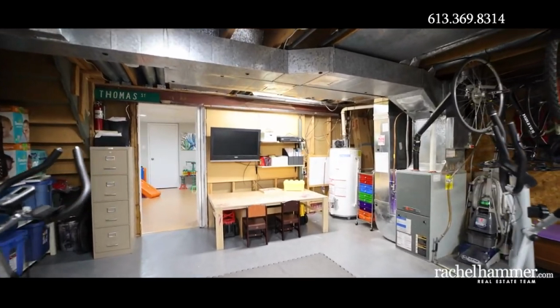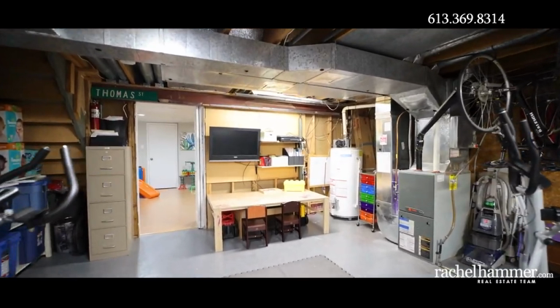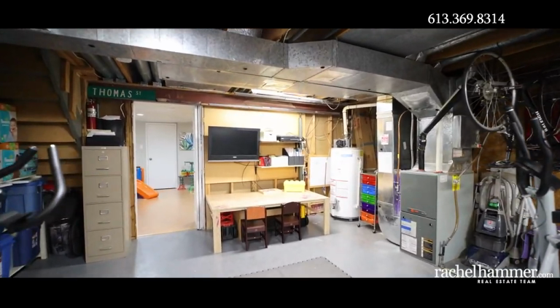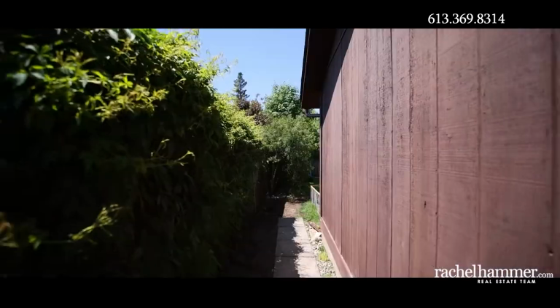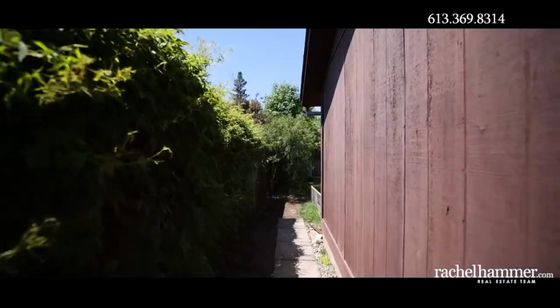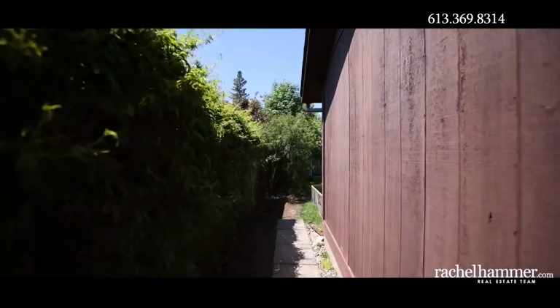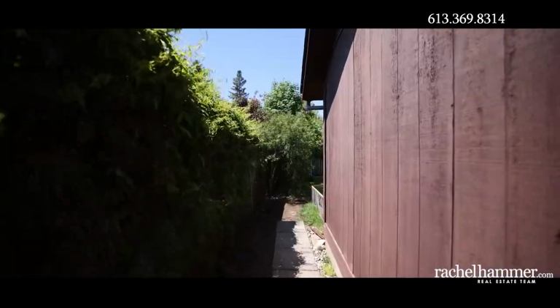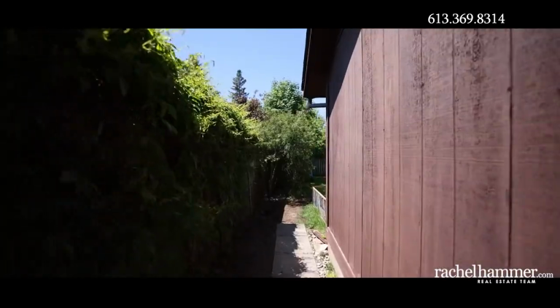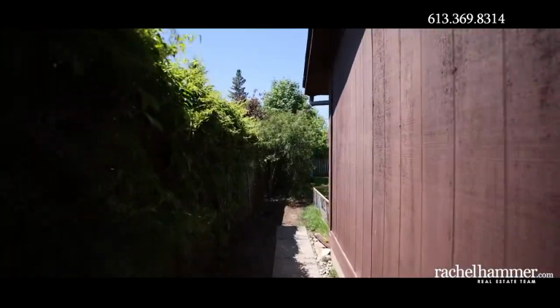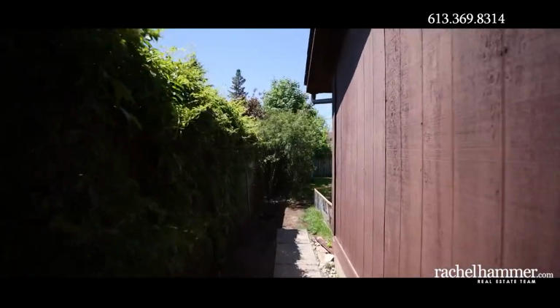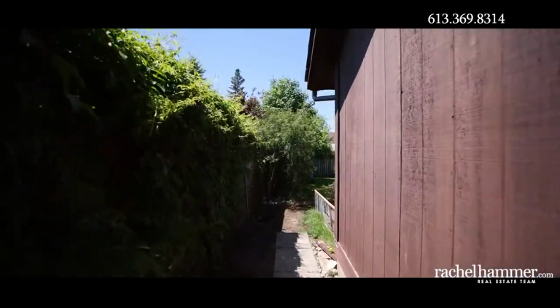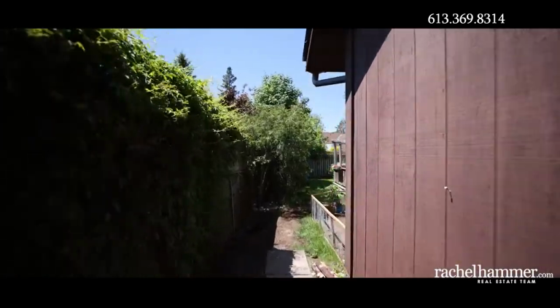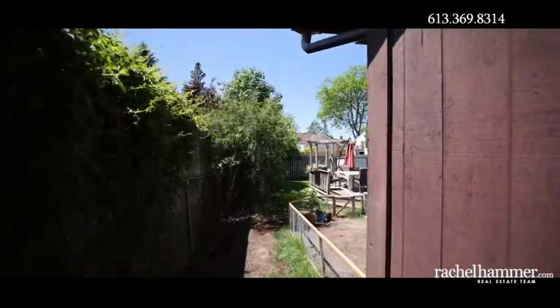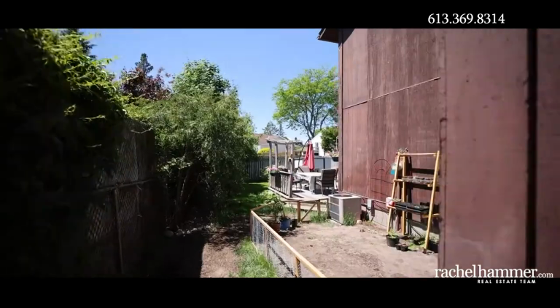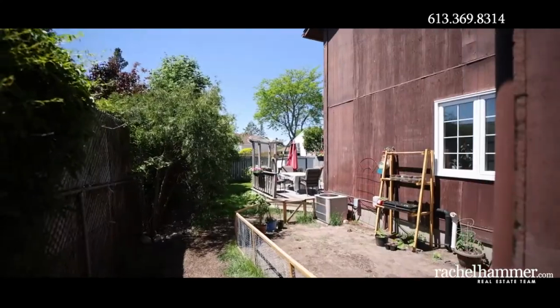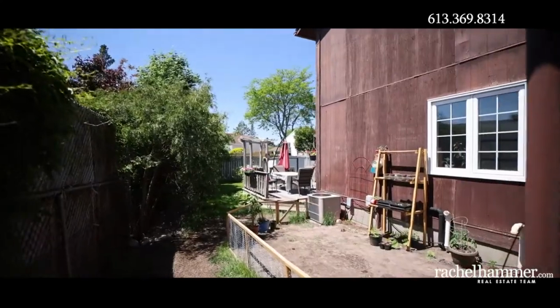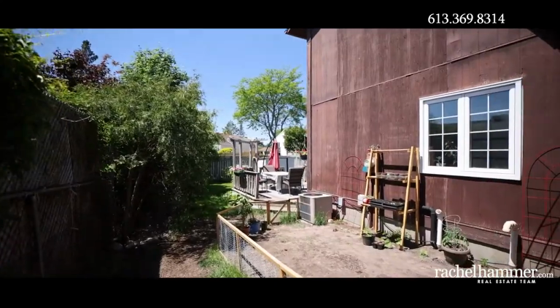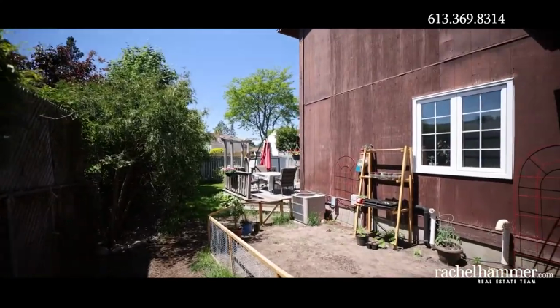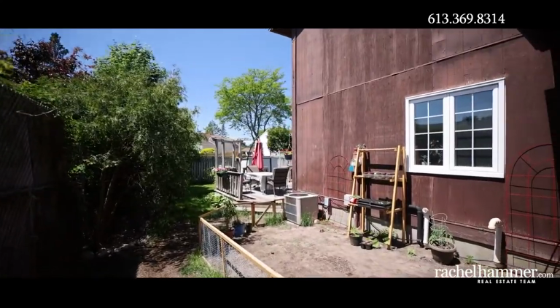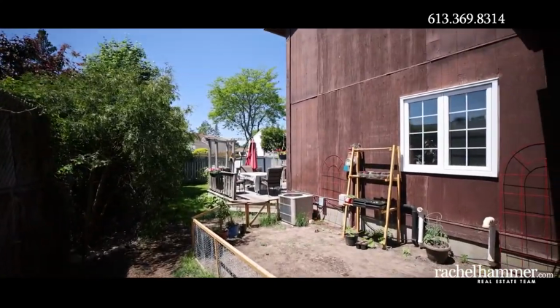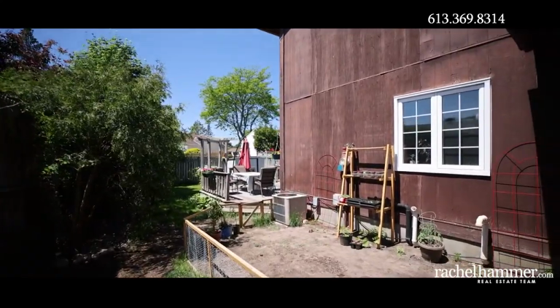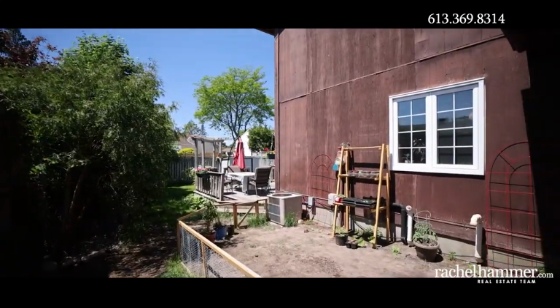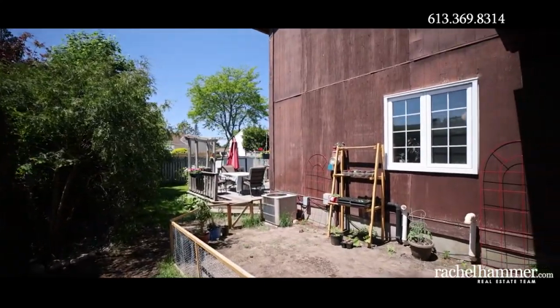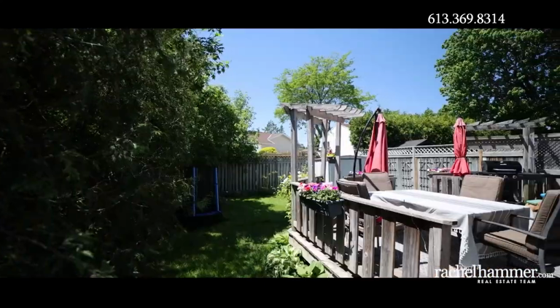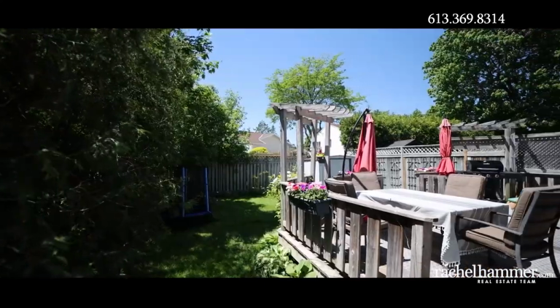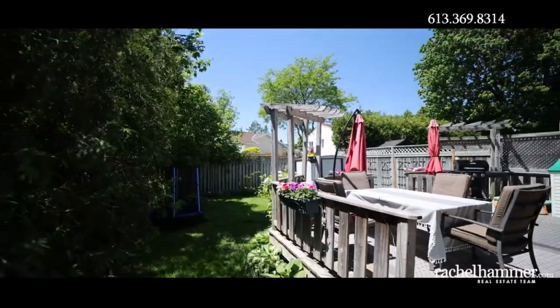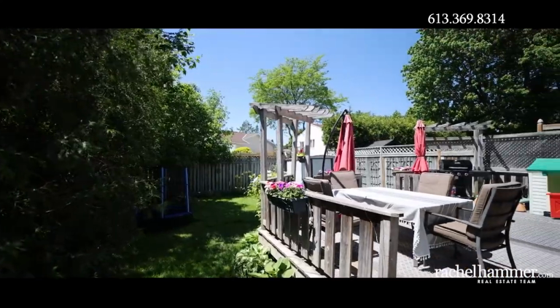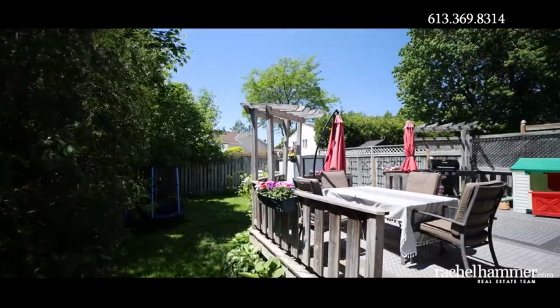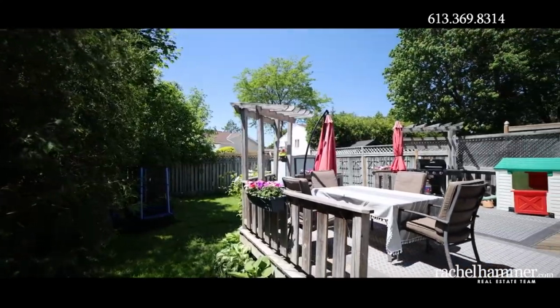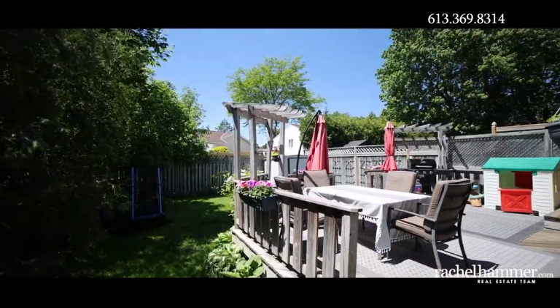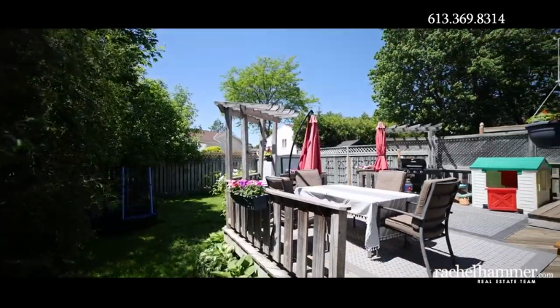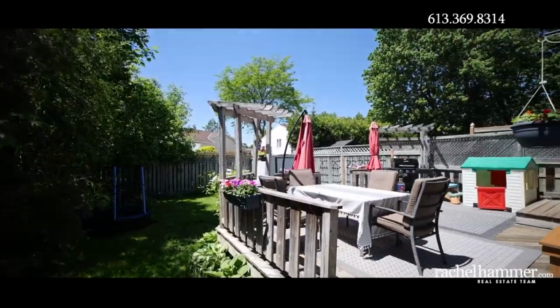The large private and fully fenced yard features a deck for all of your entertaining needs. There is also plenty of grass for the kids to play.